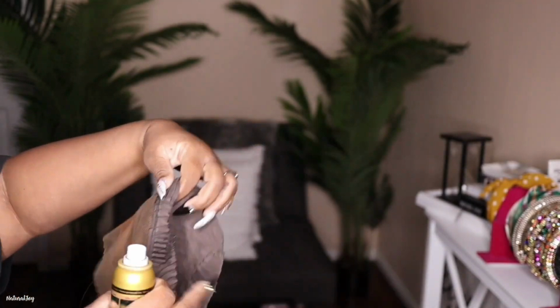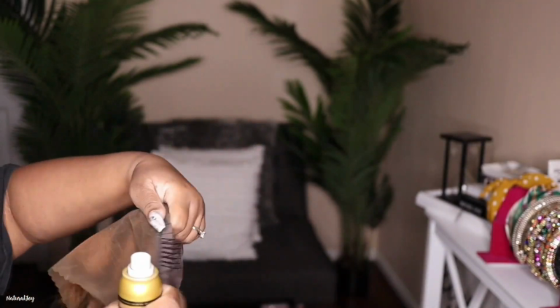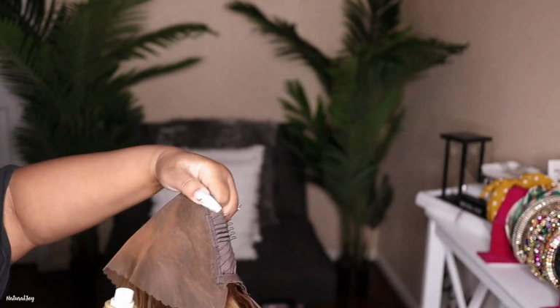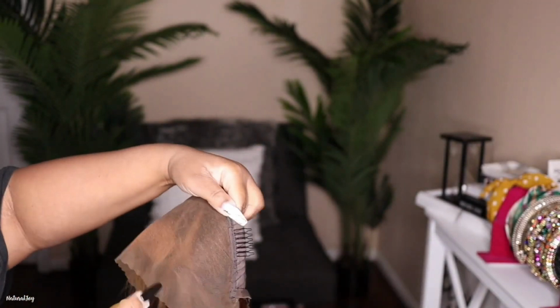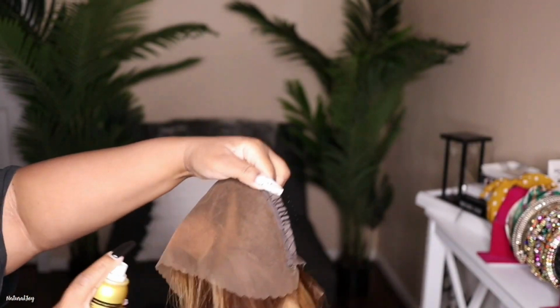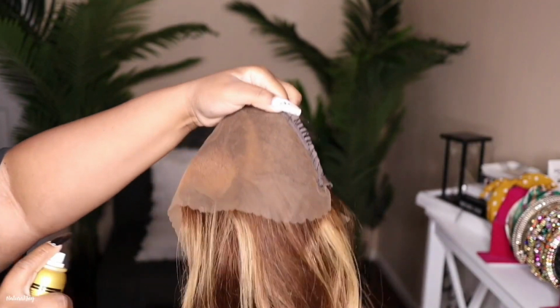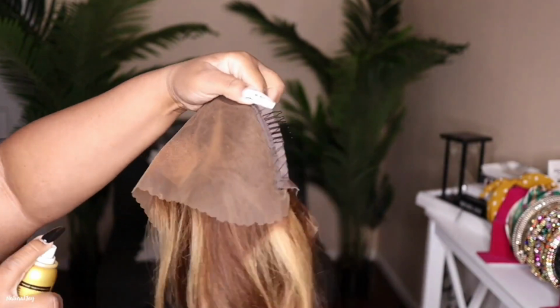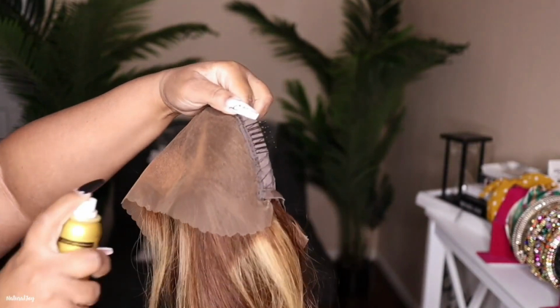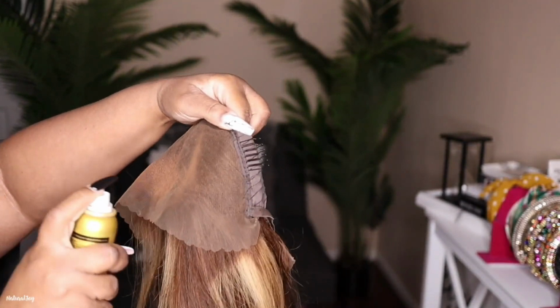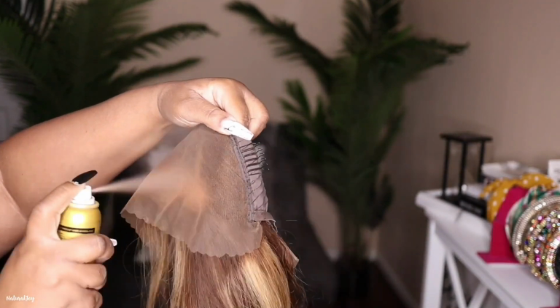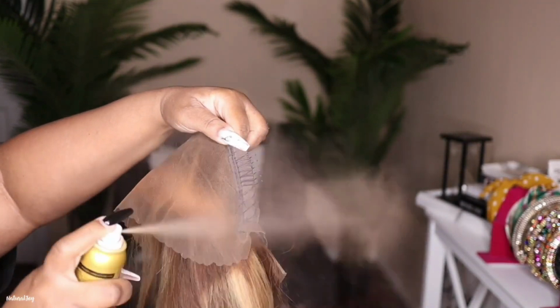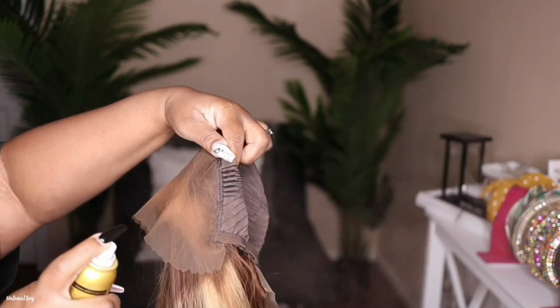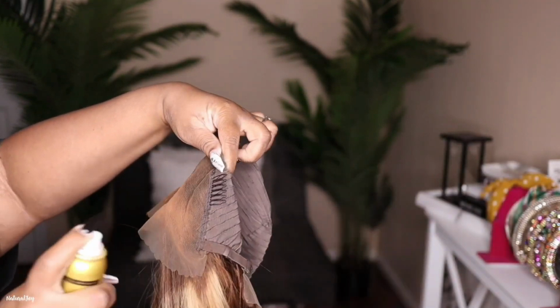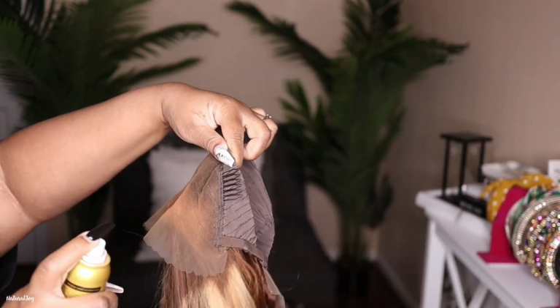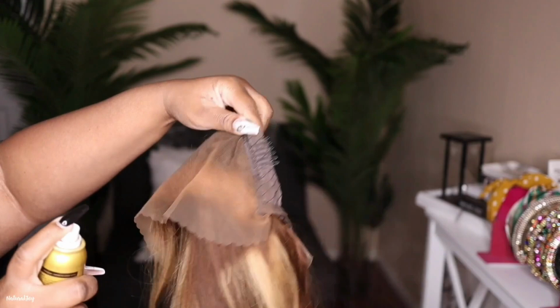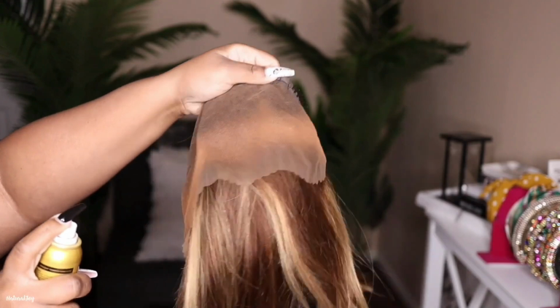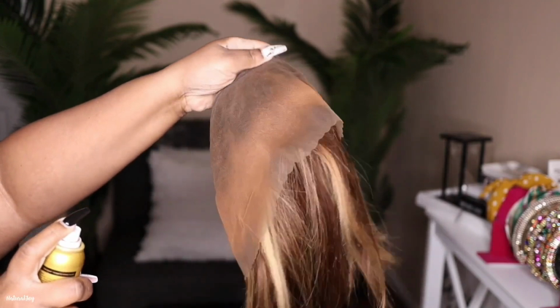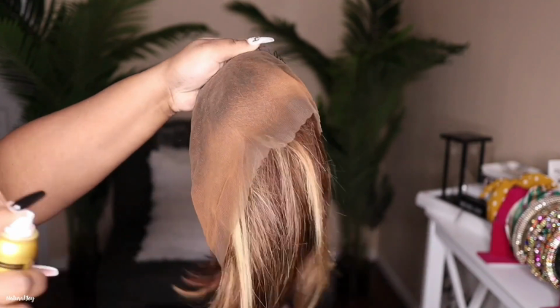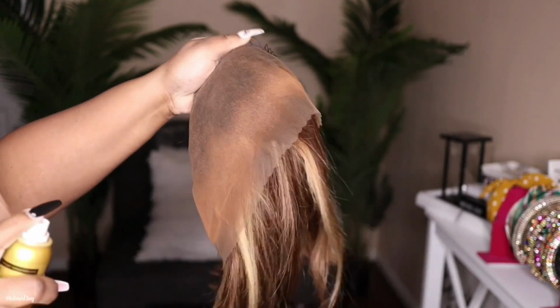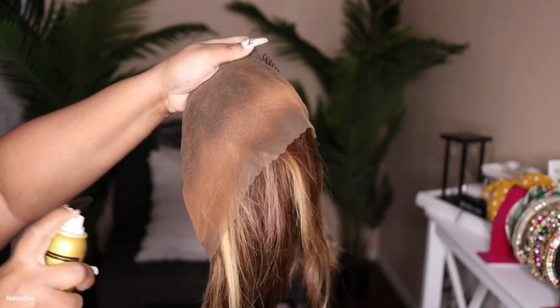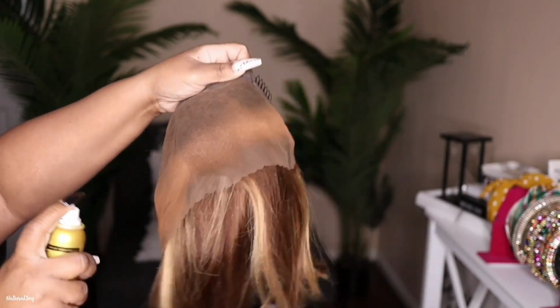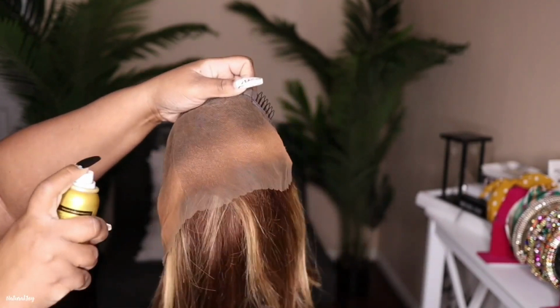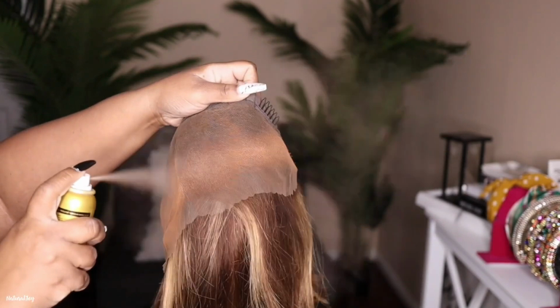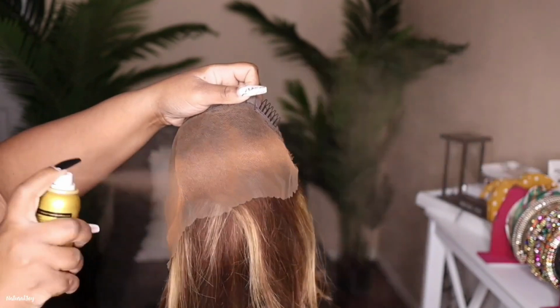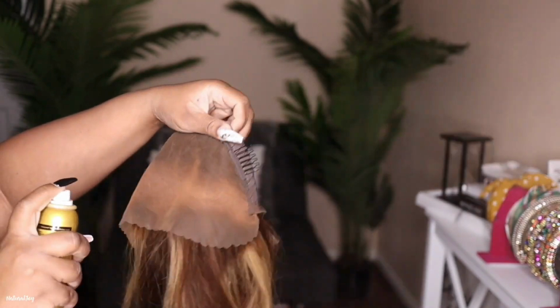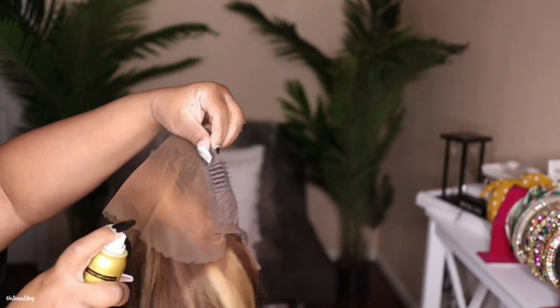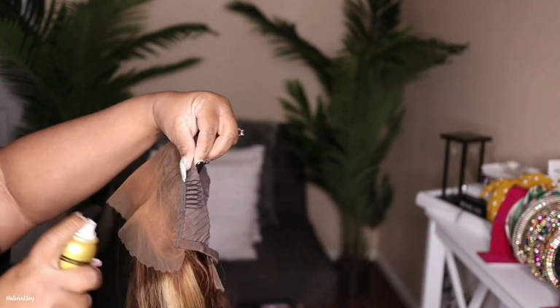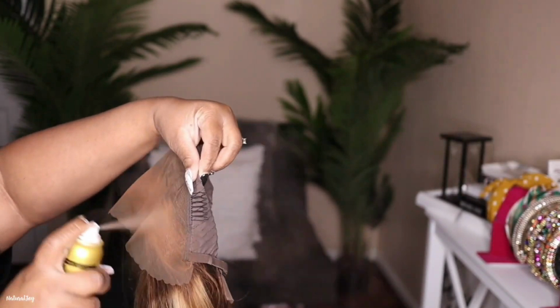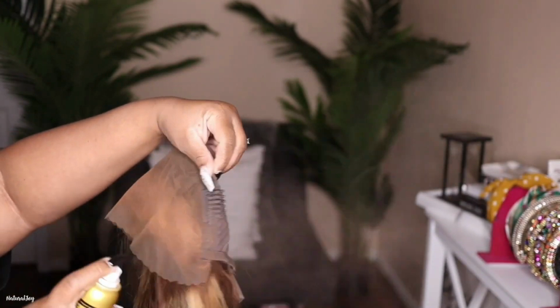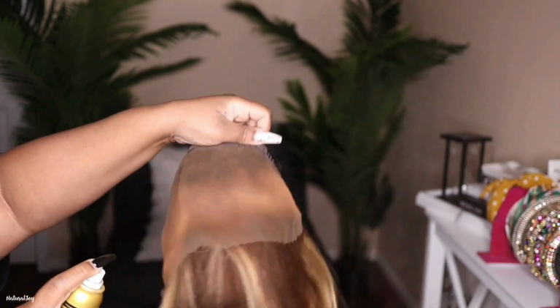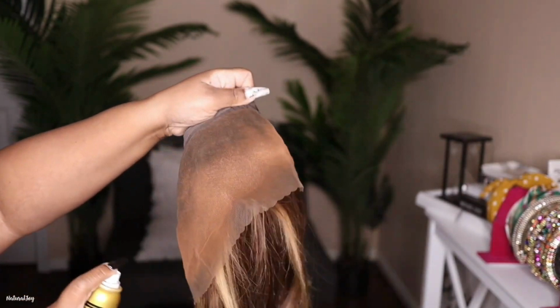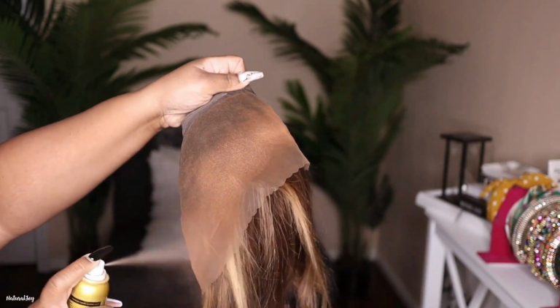The first thing I'm going to be doing is adding some tint spray. I am using my Ebin New York tint spray in the color medium brown and then I'm just going to let that air dry.